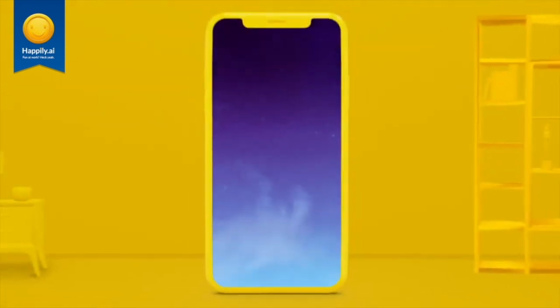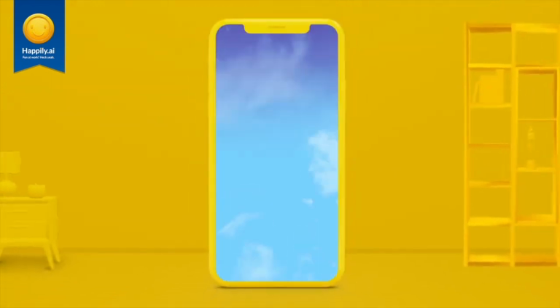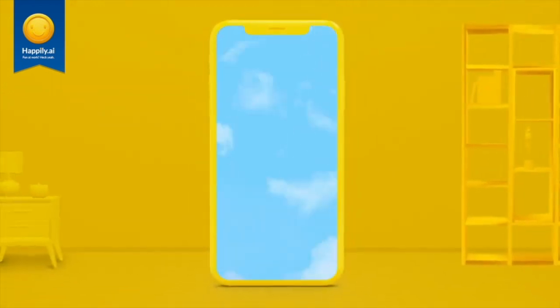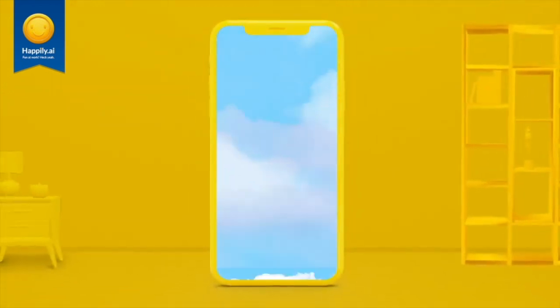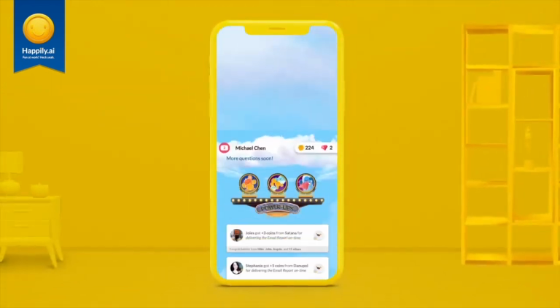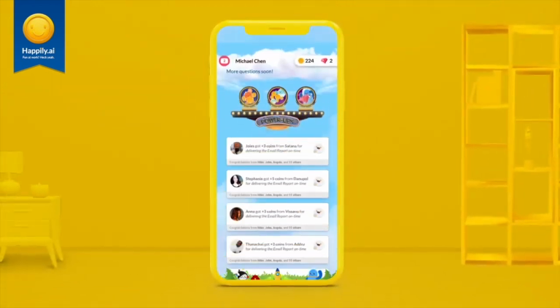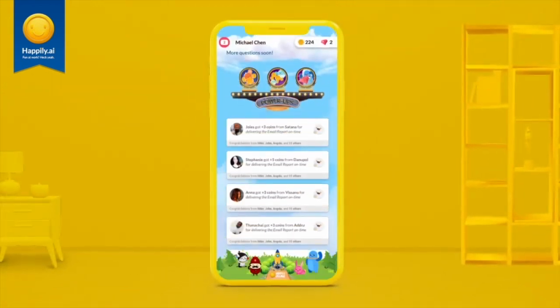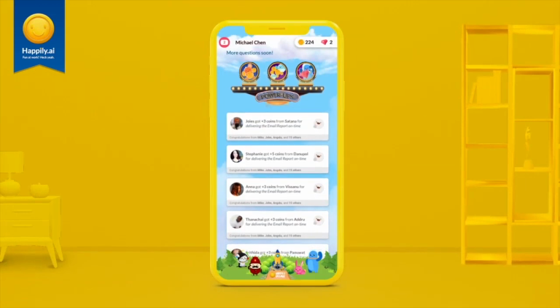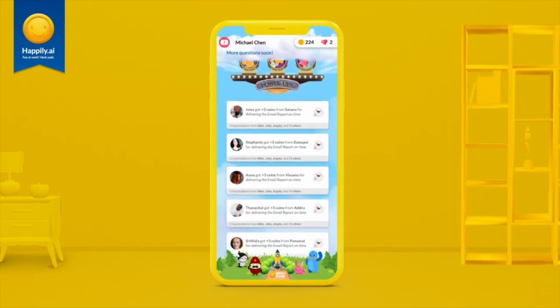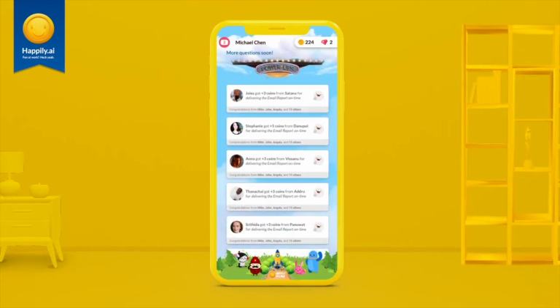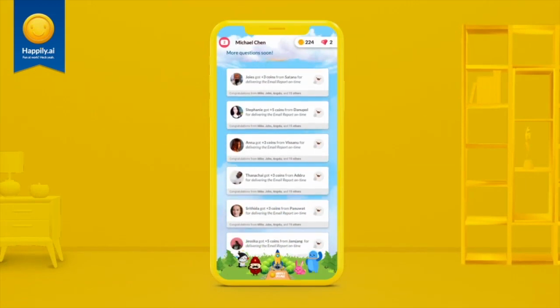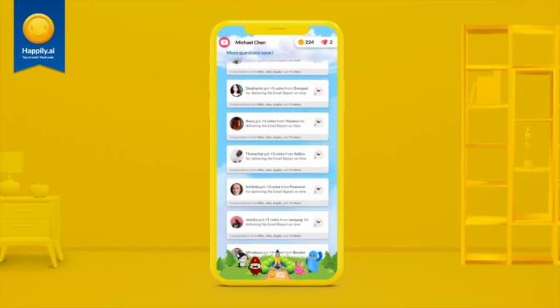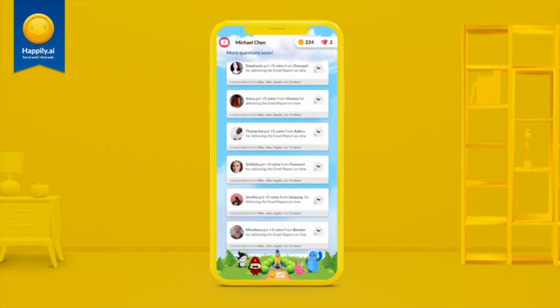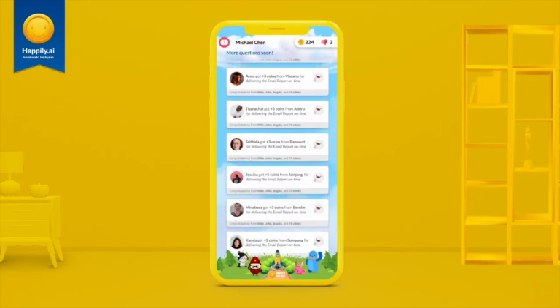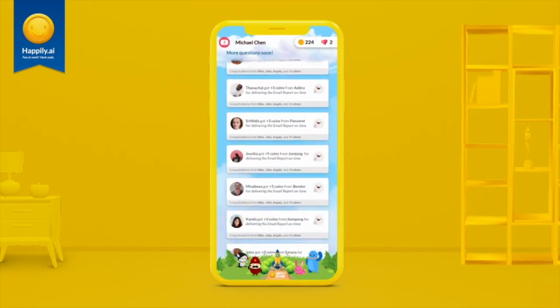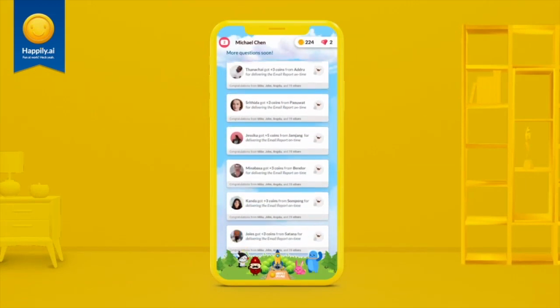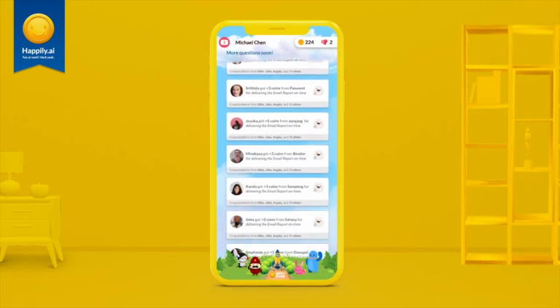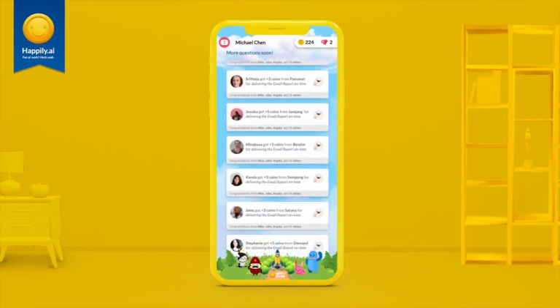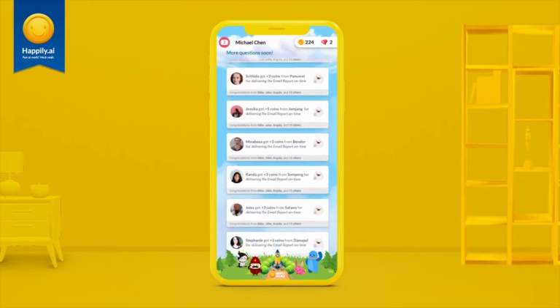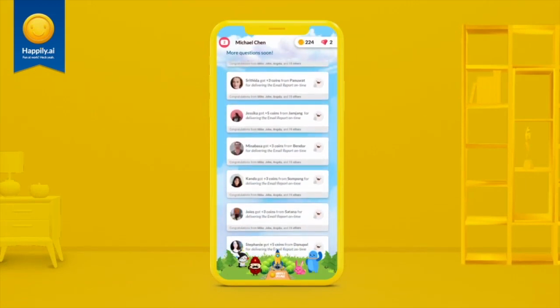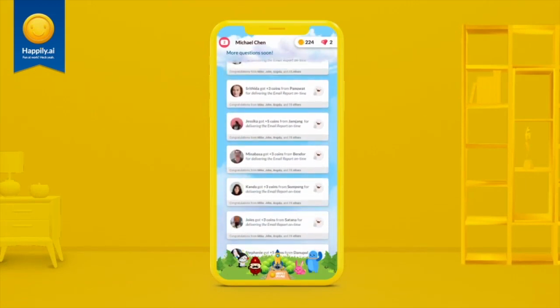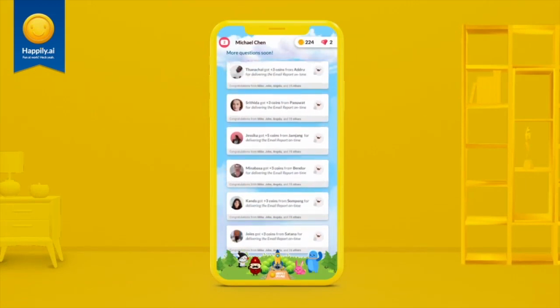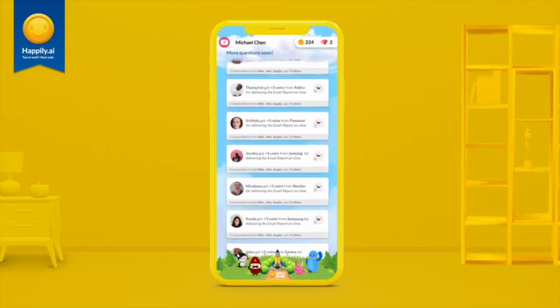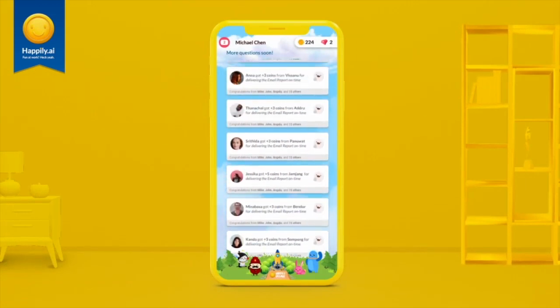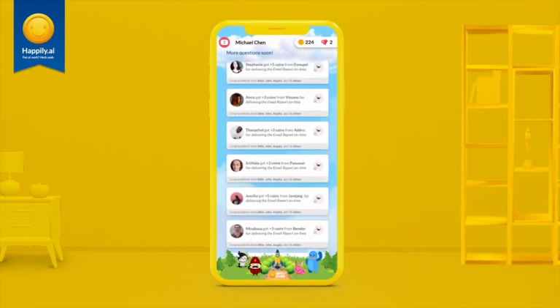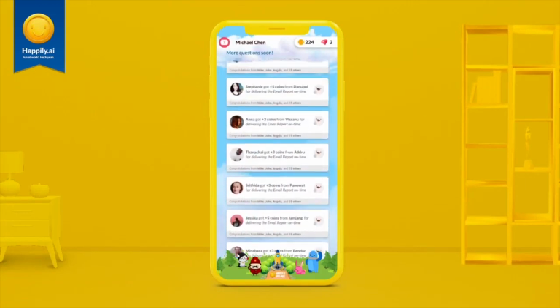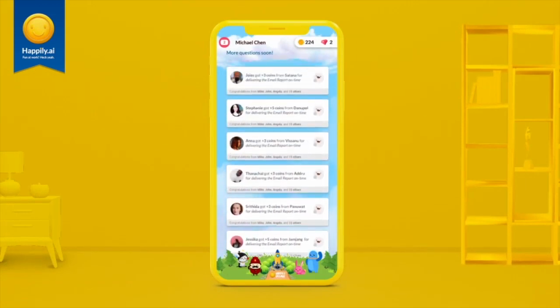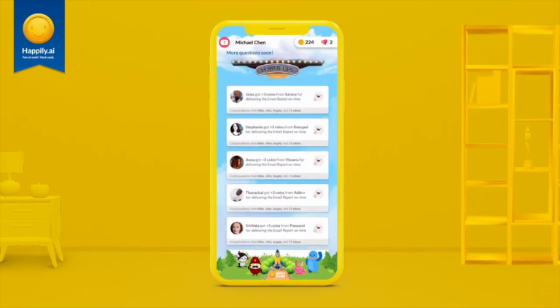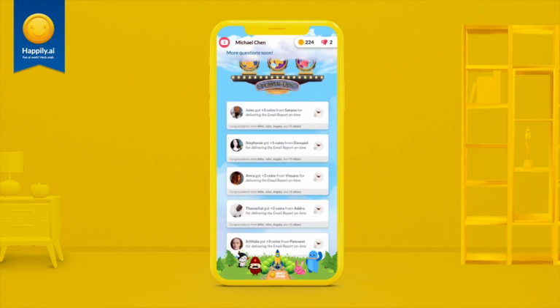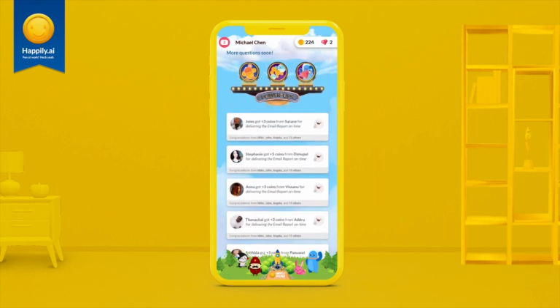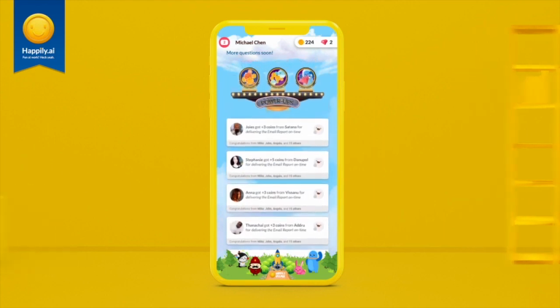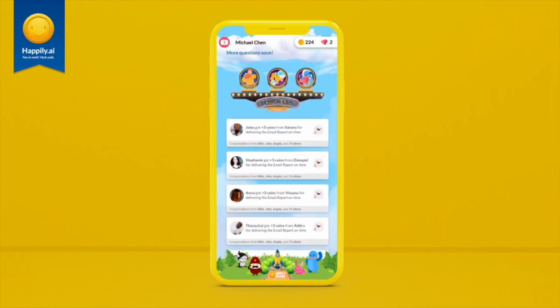This is your activity feed, where you can see what recognition your colleagues have given or received, as well as posts in the town hall or university.